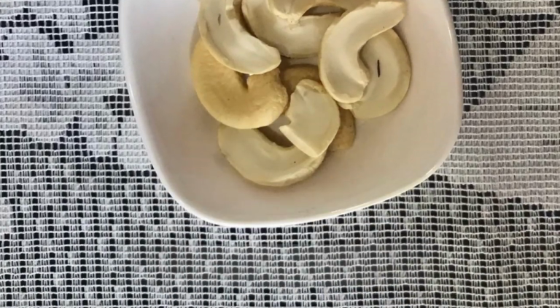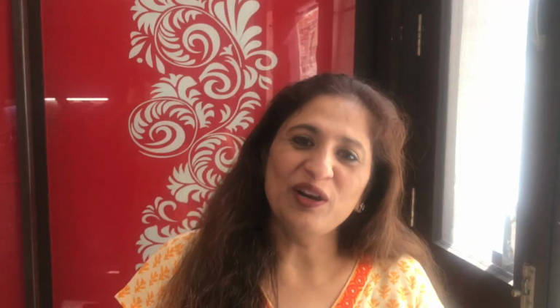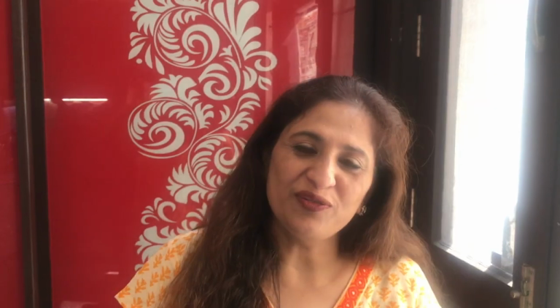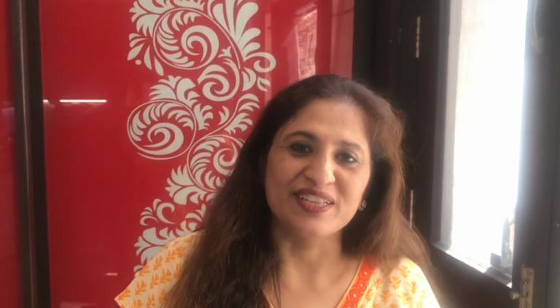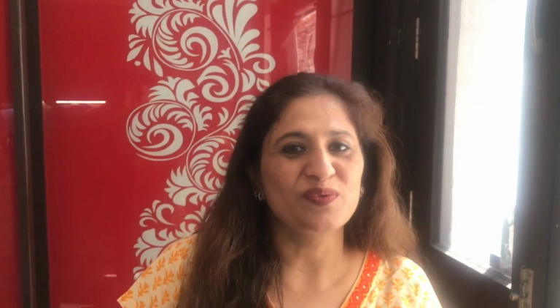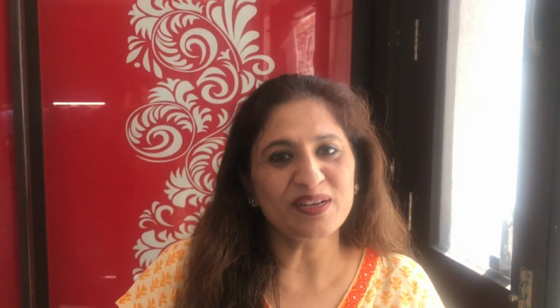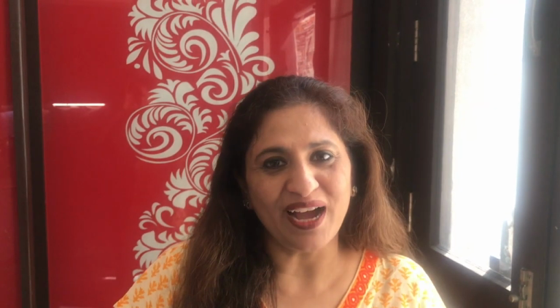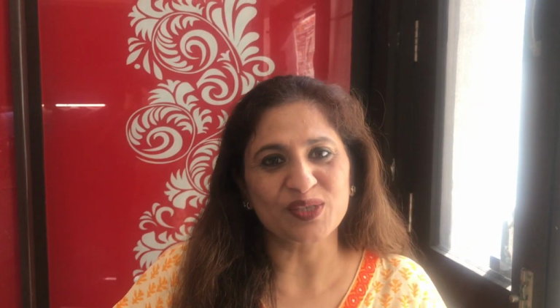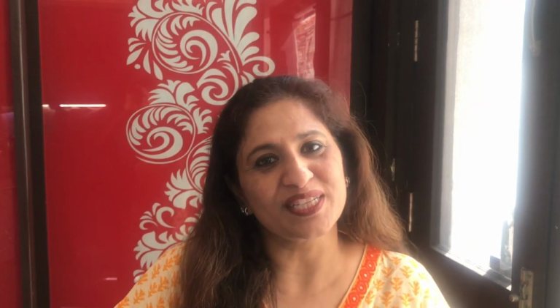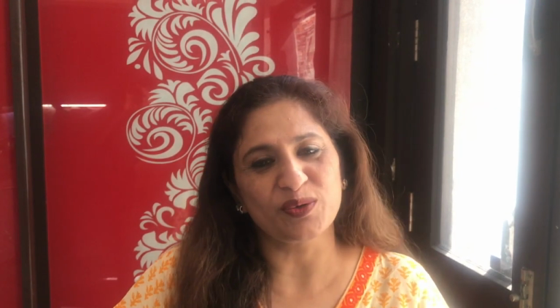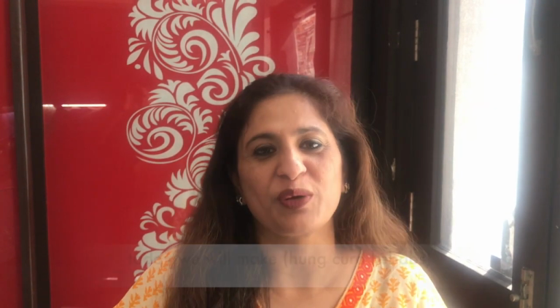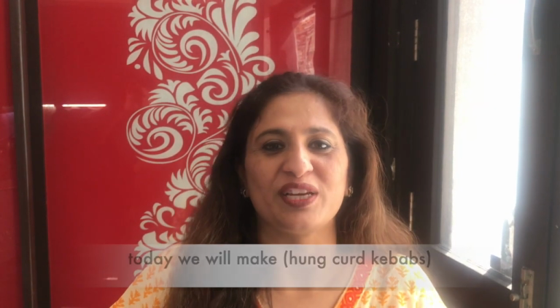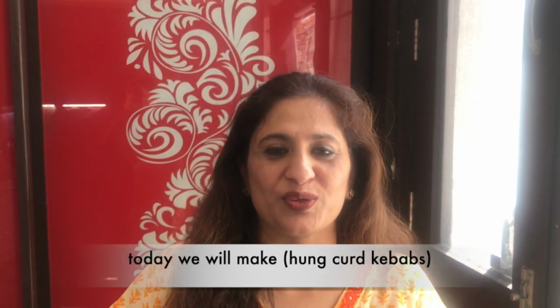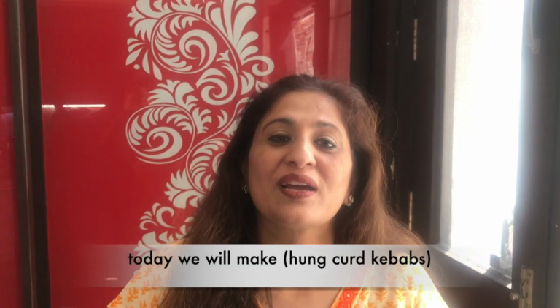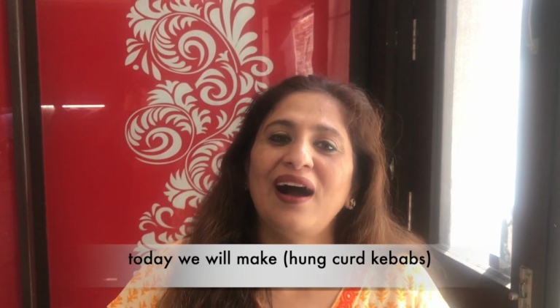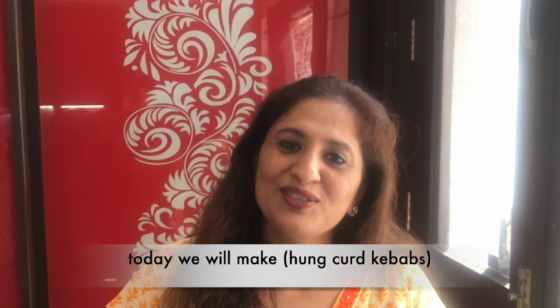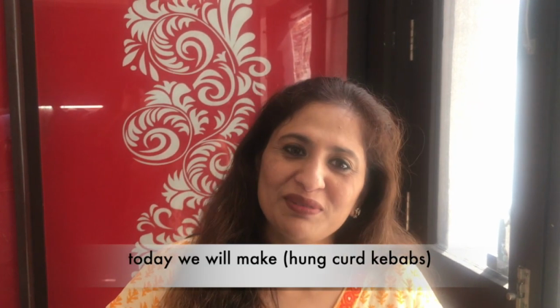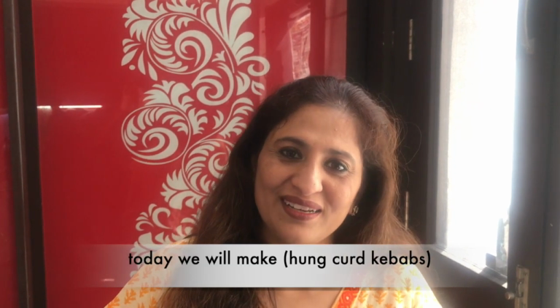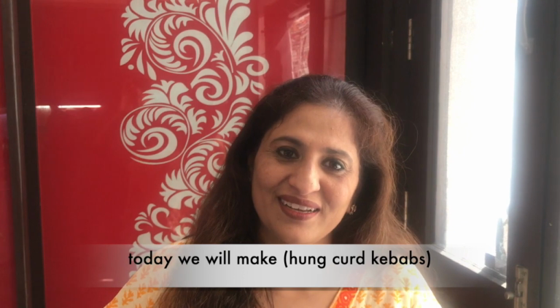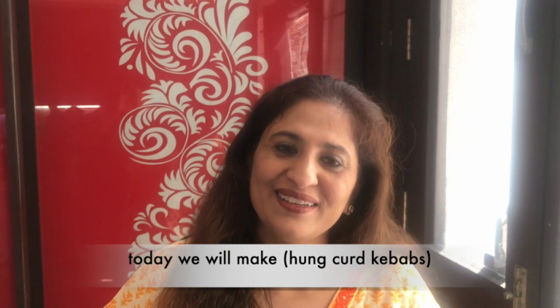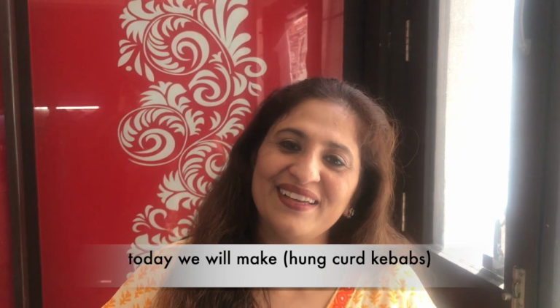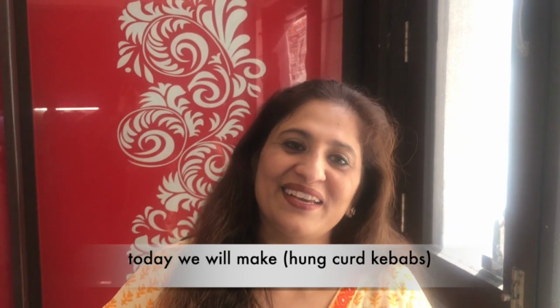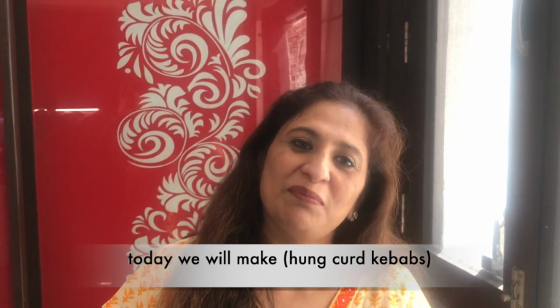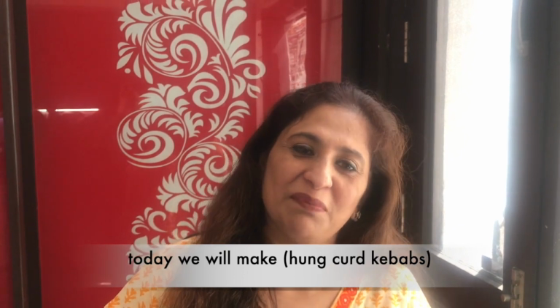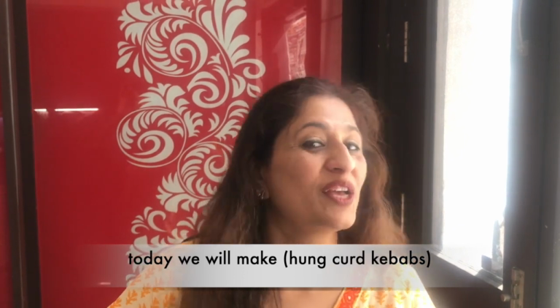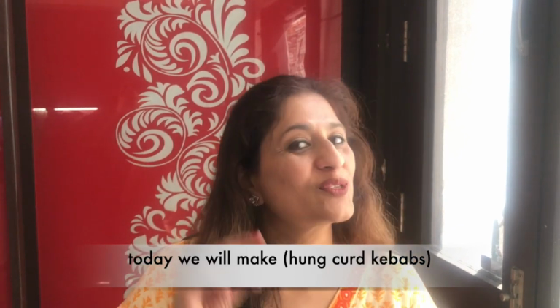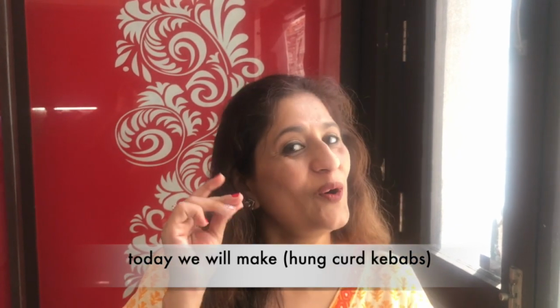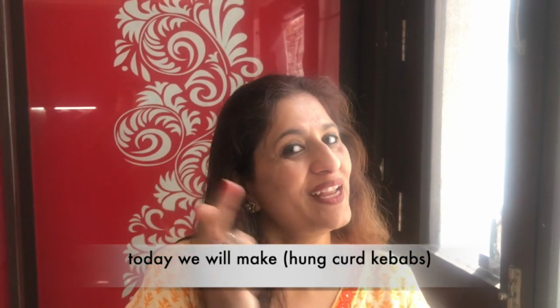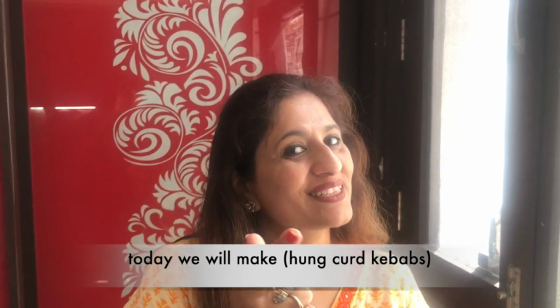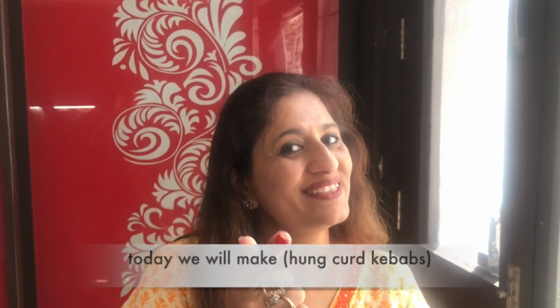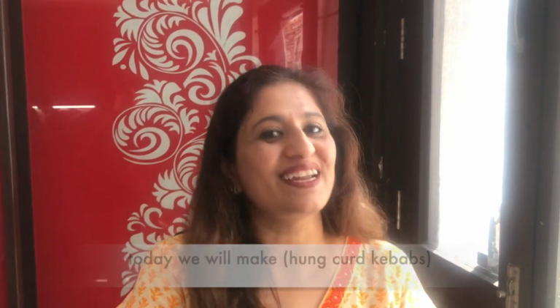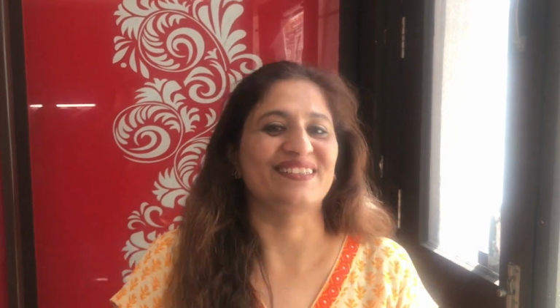Hello friends, welcome back to Easy Cooking with Anju. Today we are going to make daigae kebabs. So let's get started.